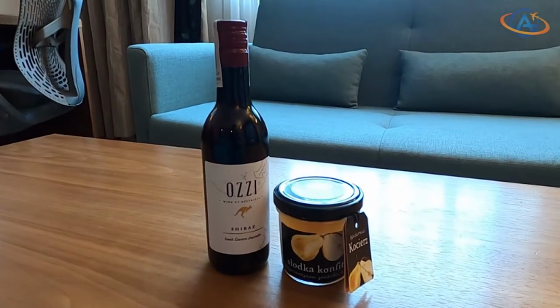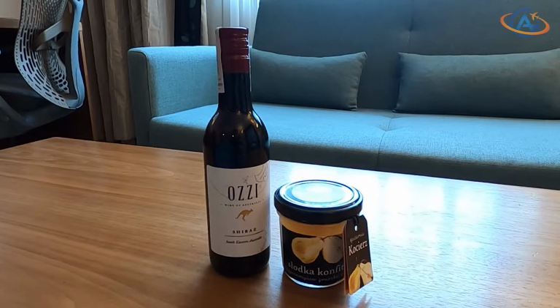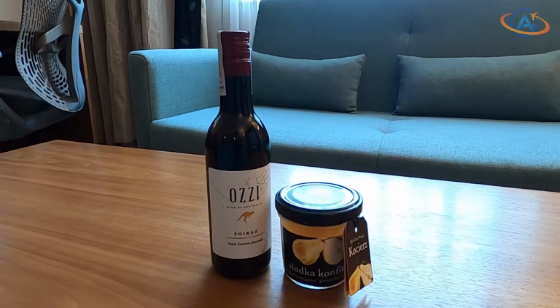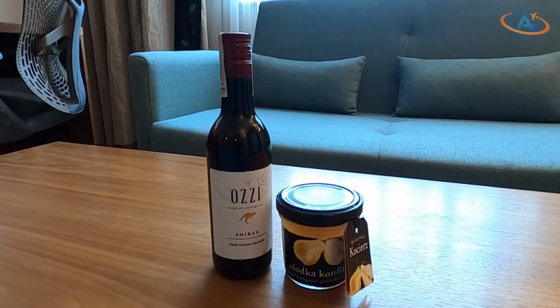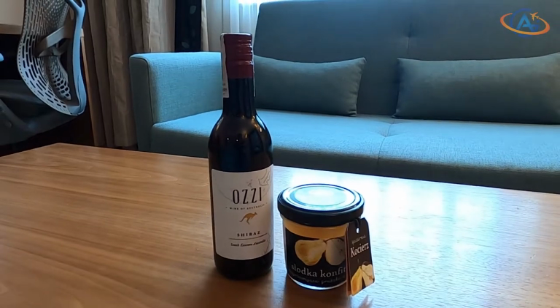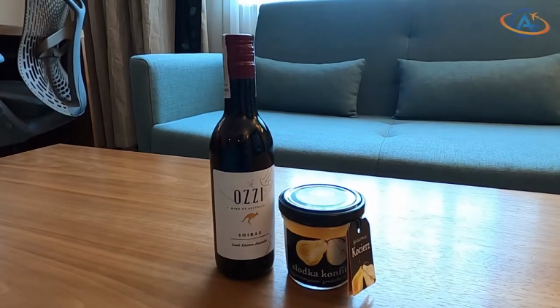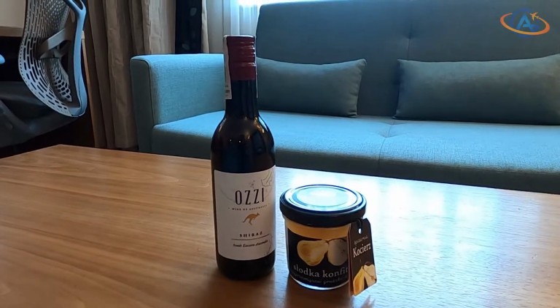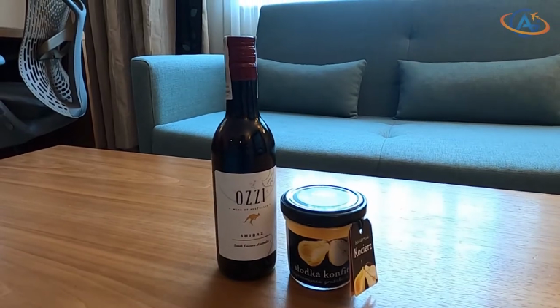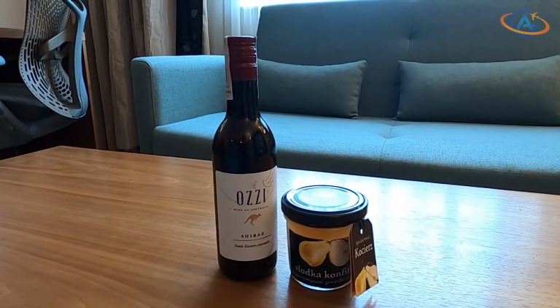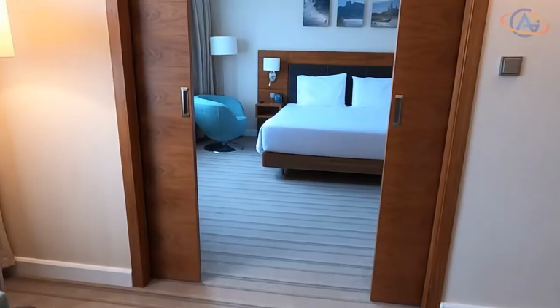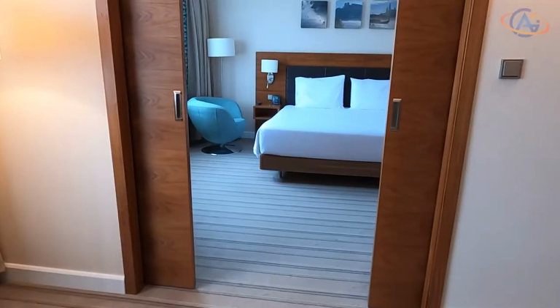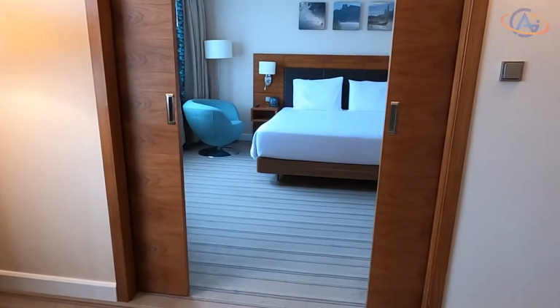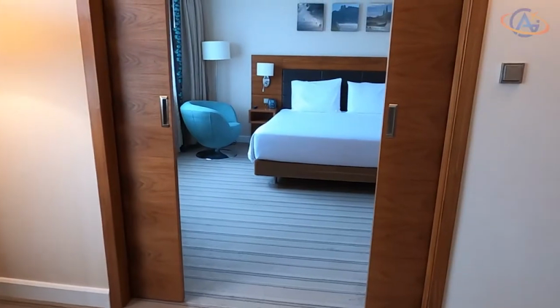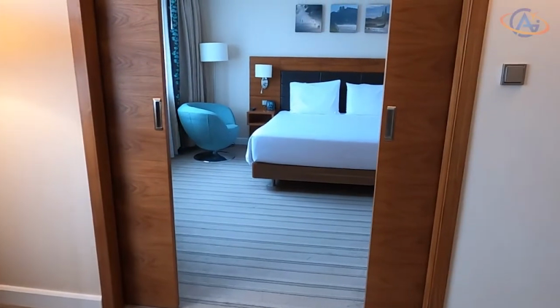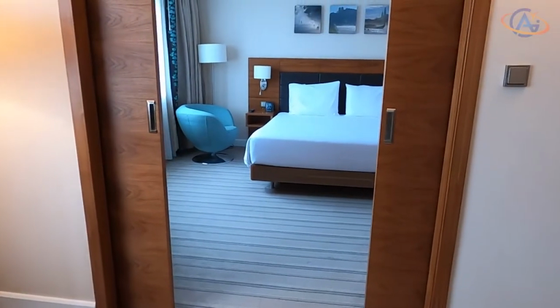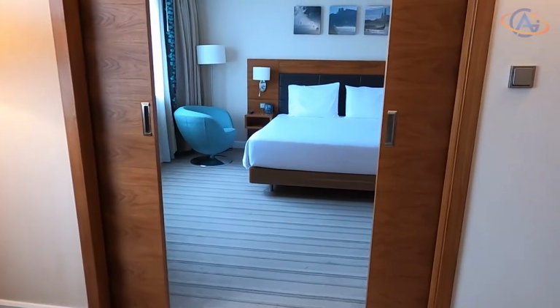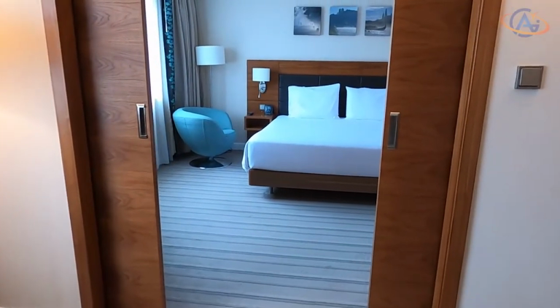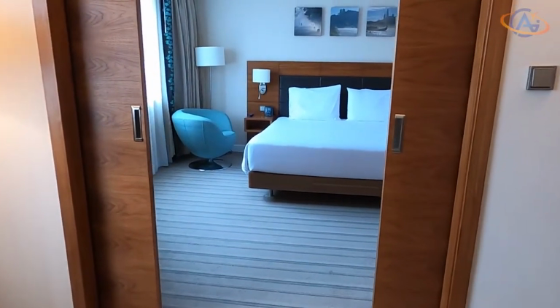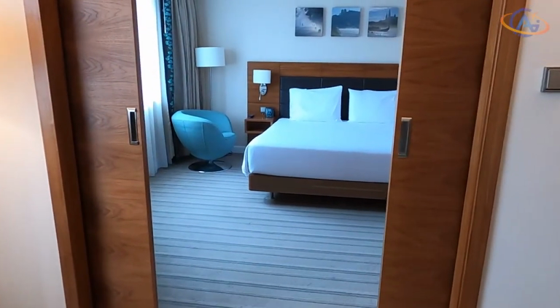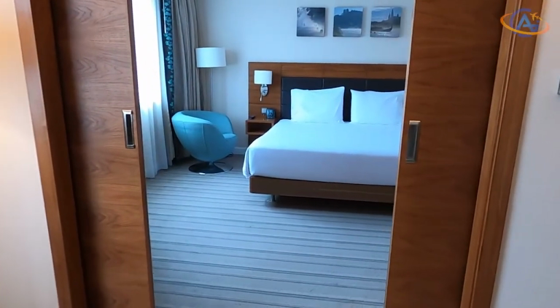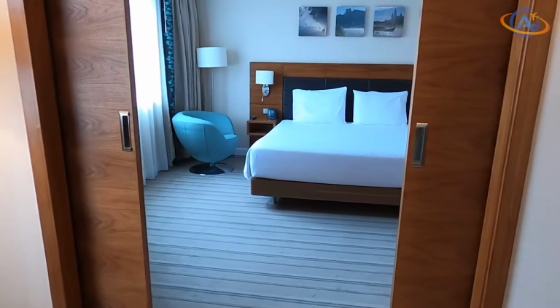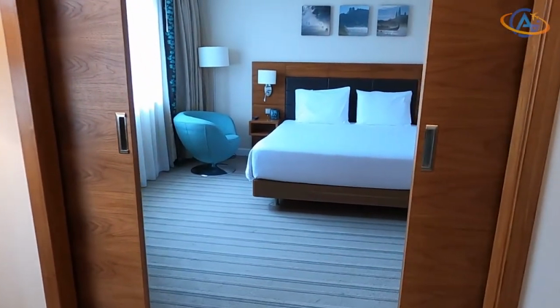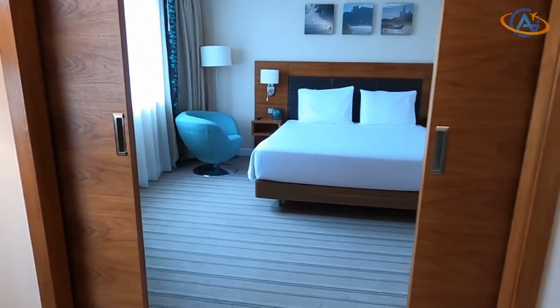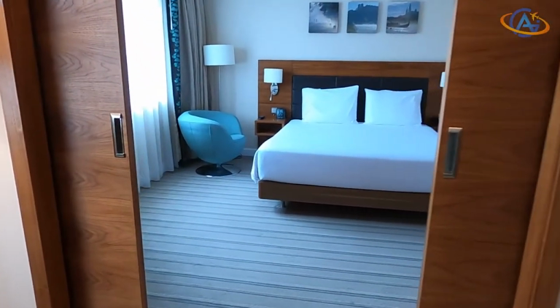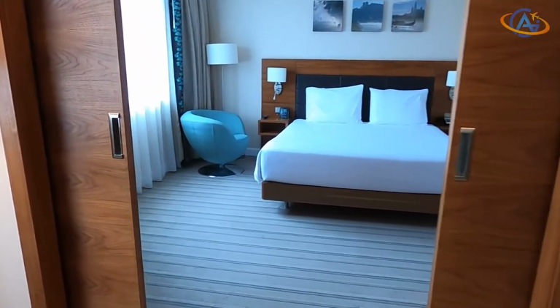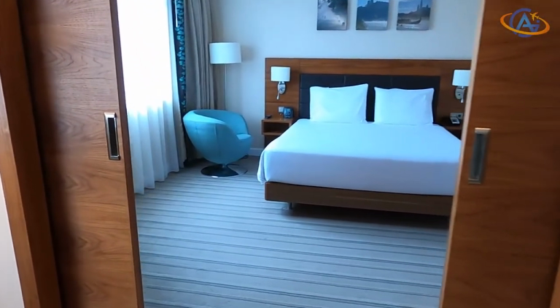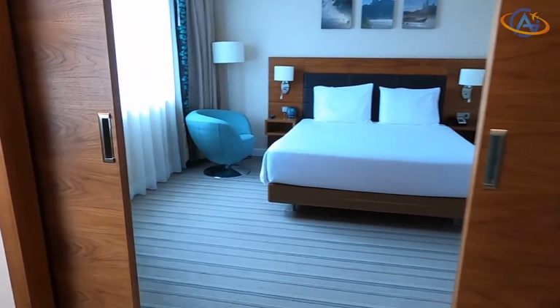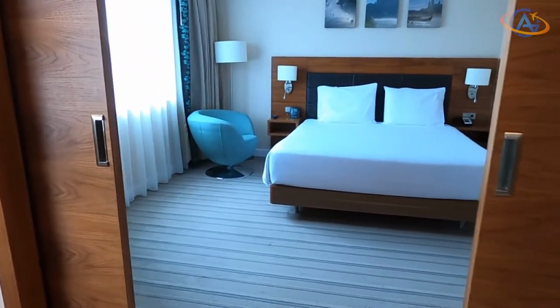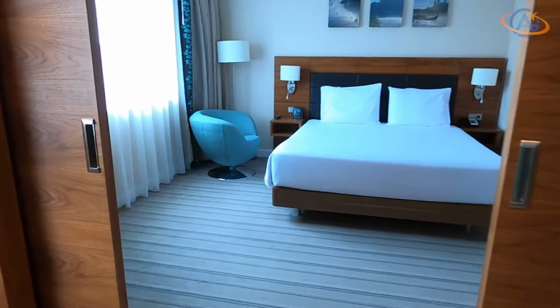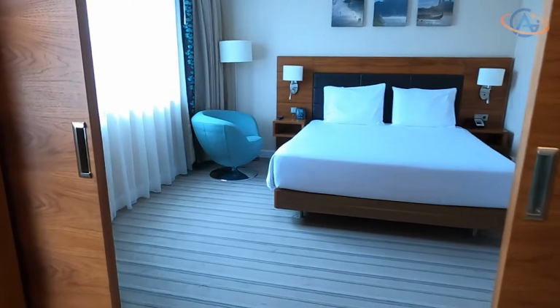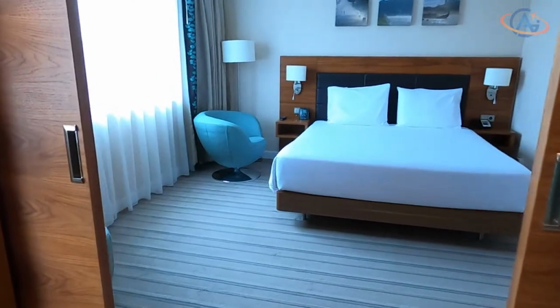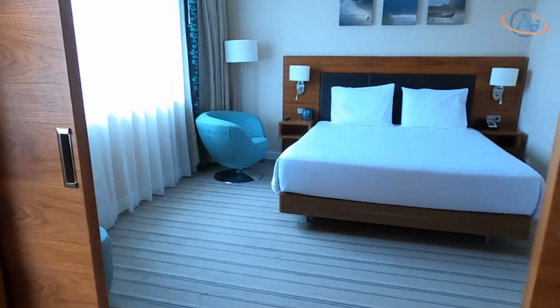It is July 2020 and there is still a welcome gift in your room — in a Garden Inn.